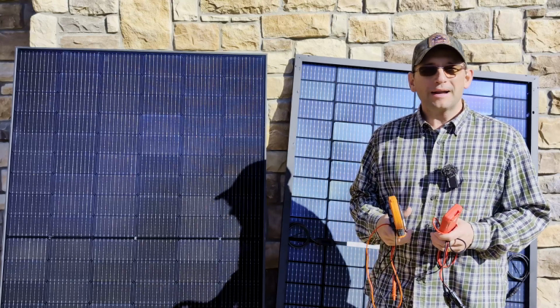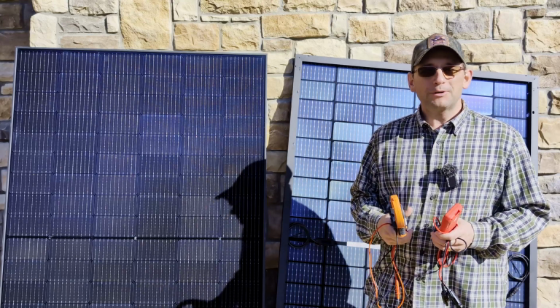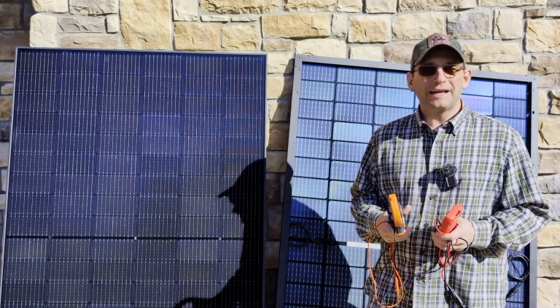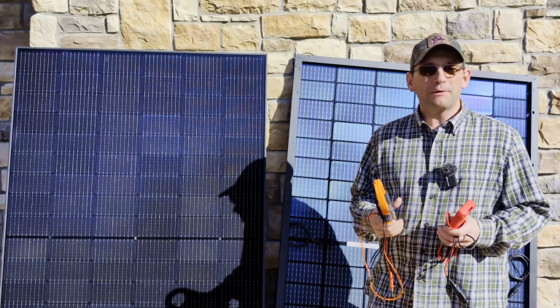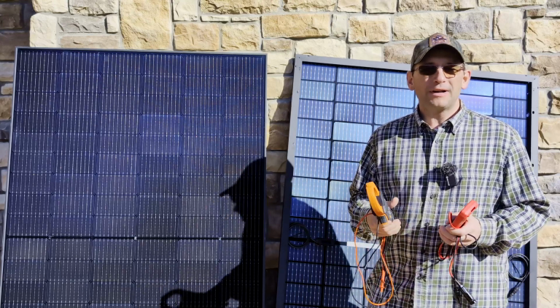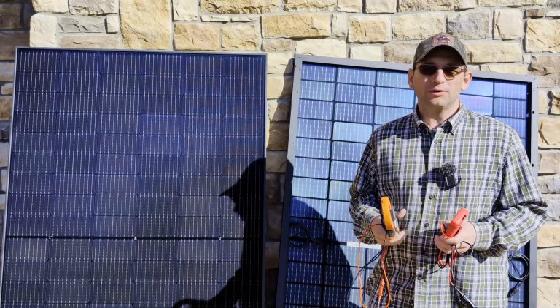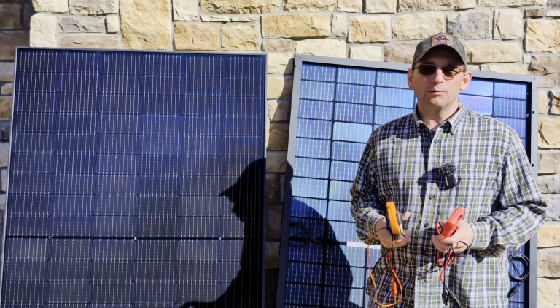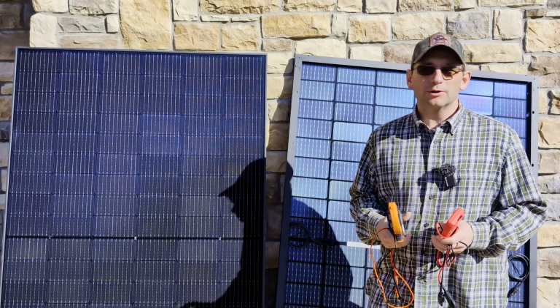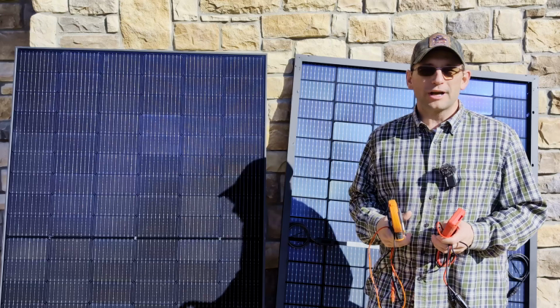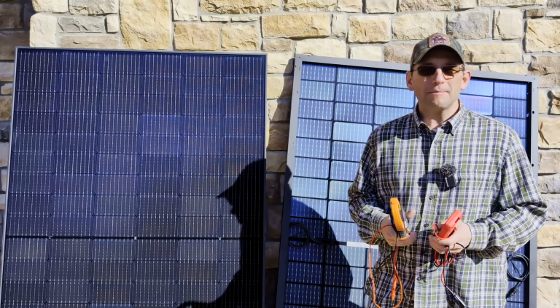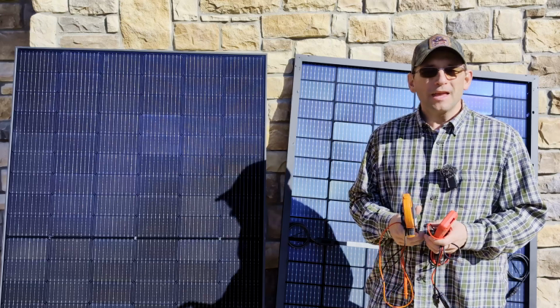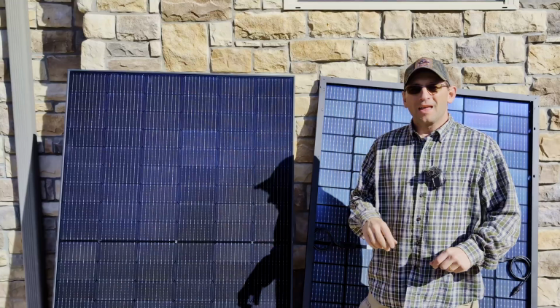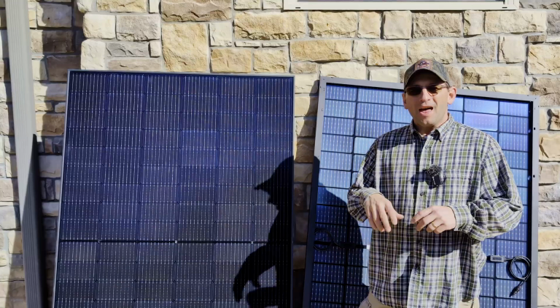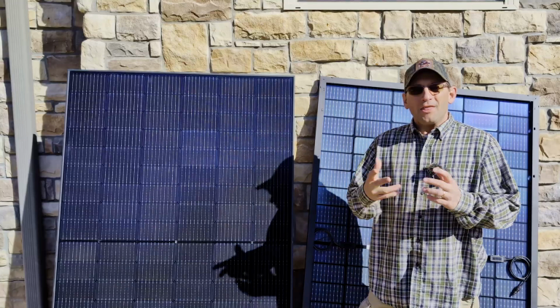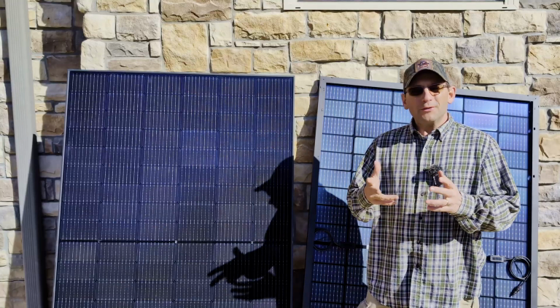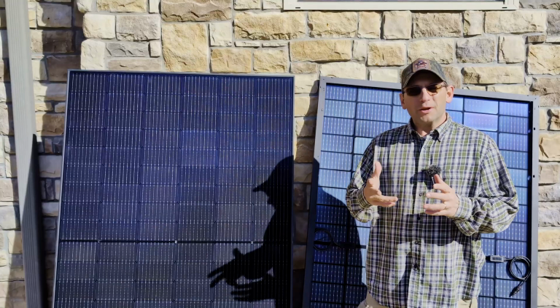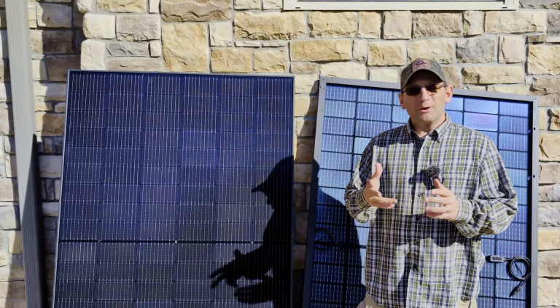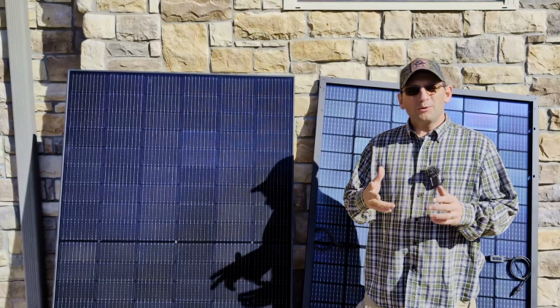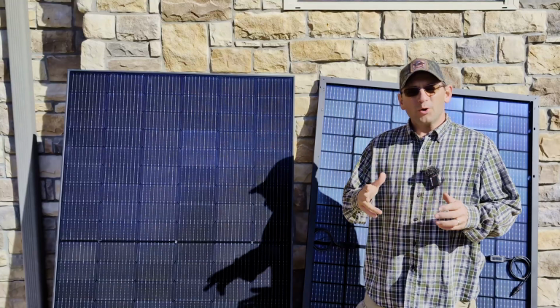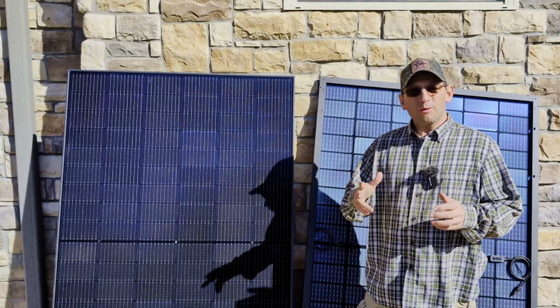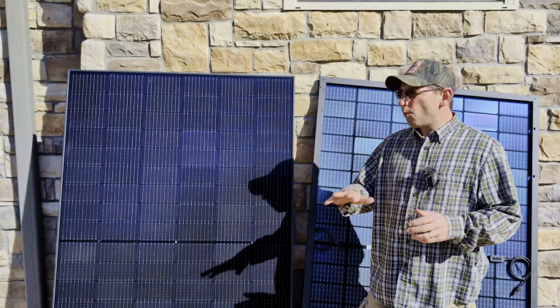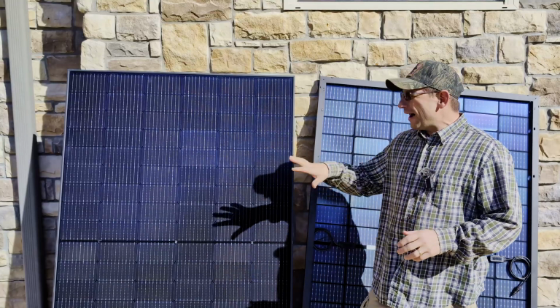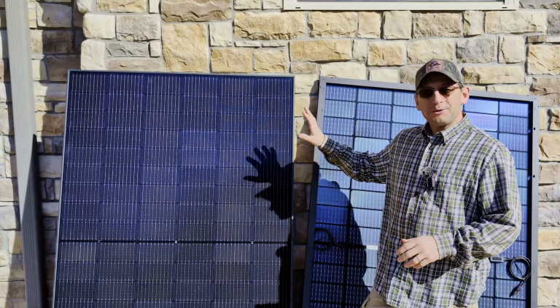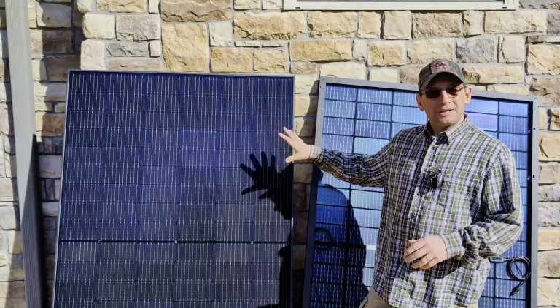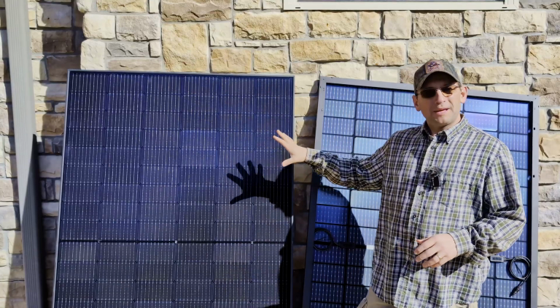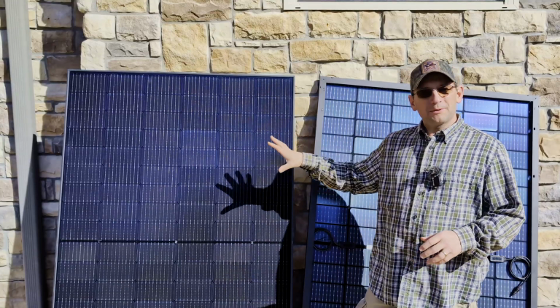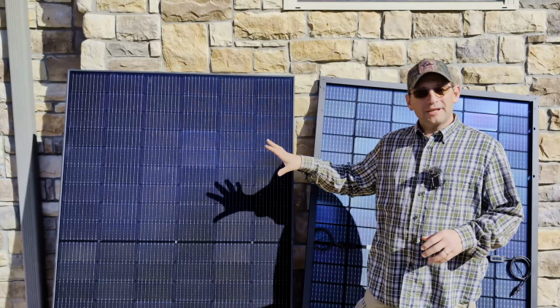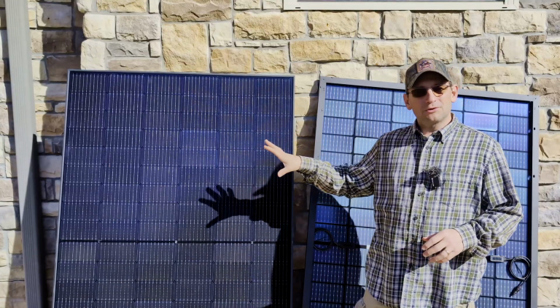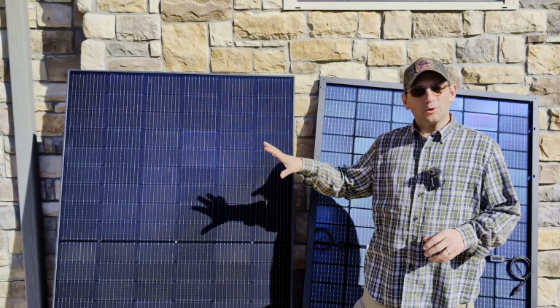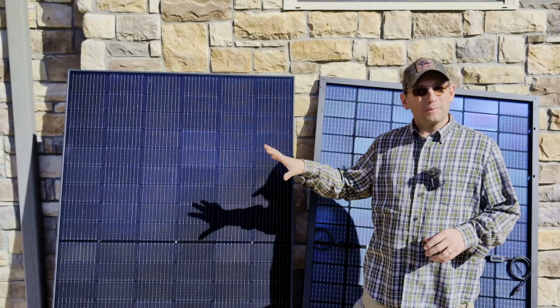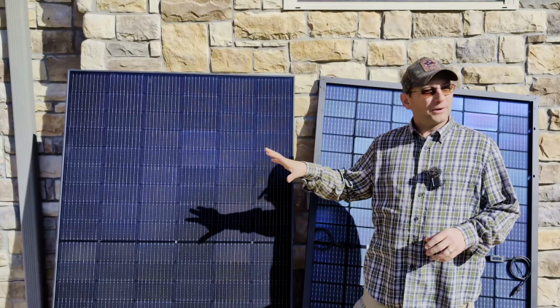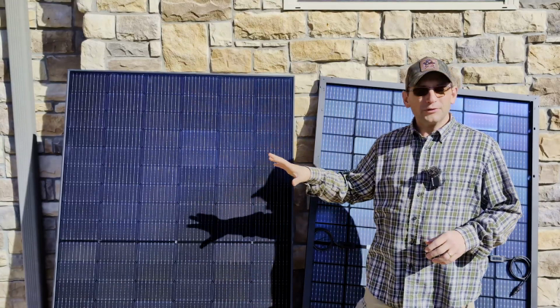I'm Mike with DIY Solar Workshop. The first thing I want to do is go over why you need to be able to test your solar panels.